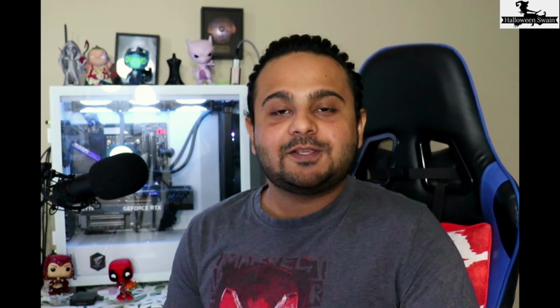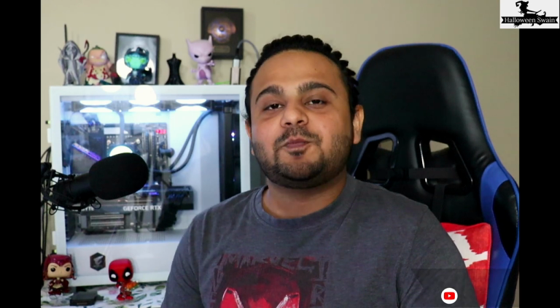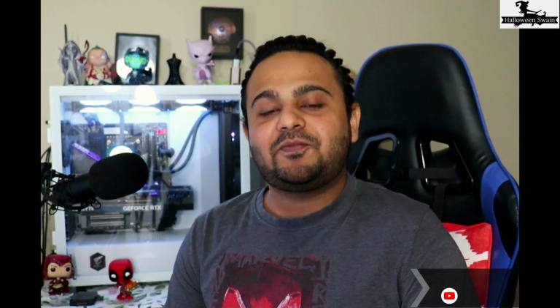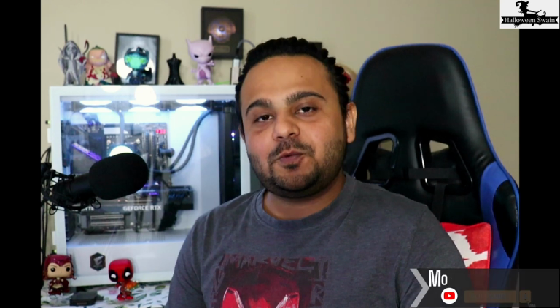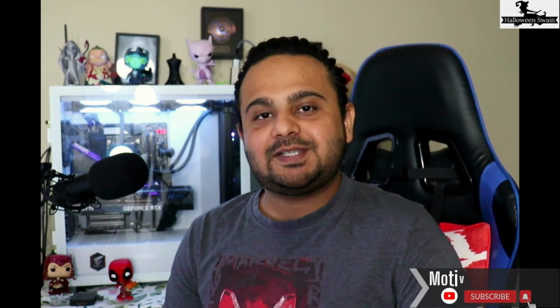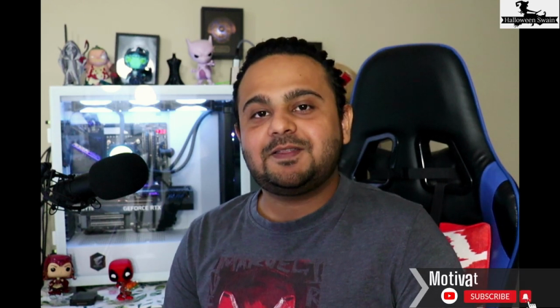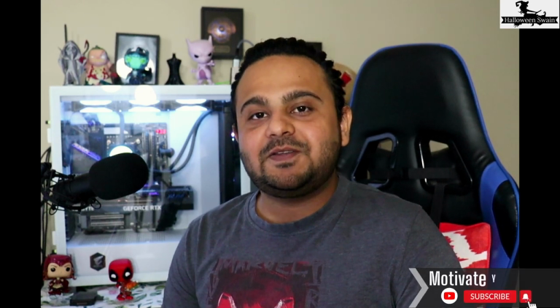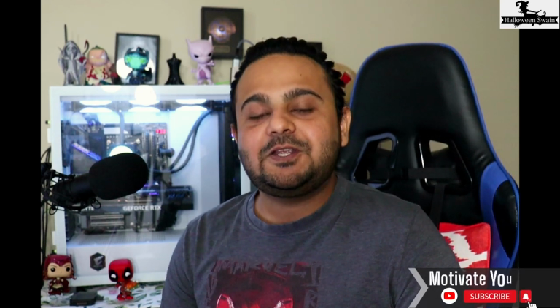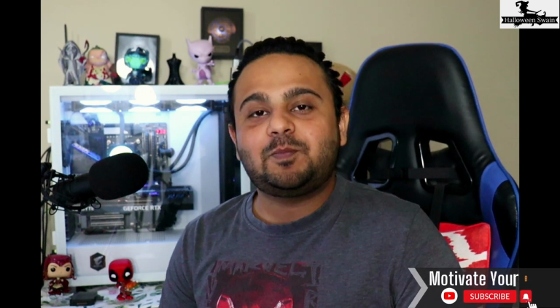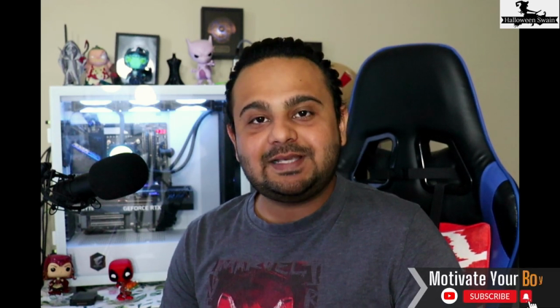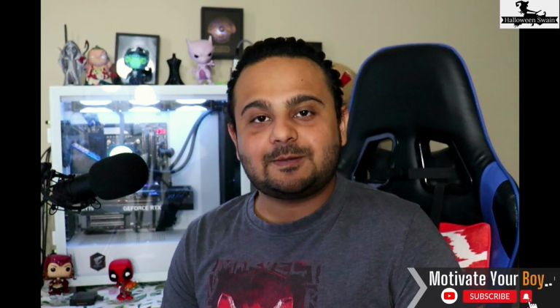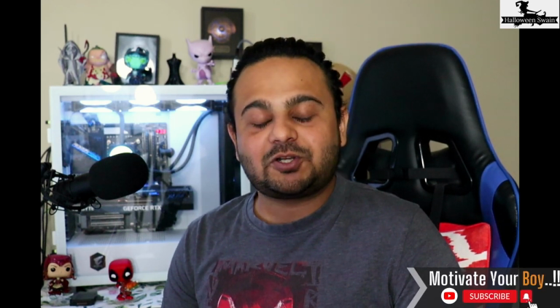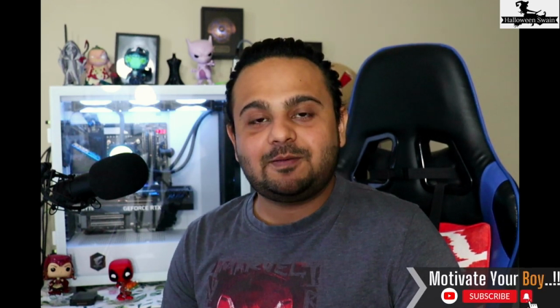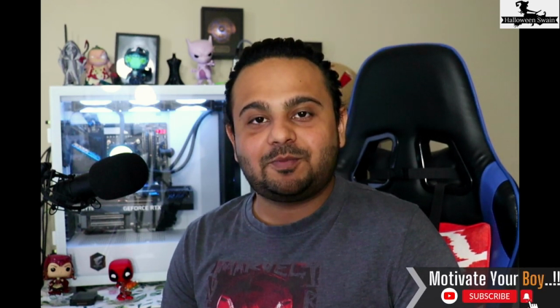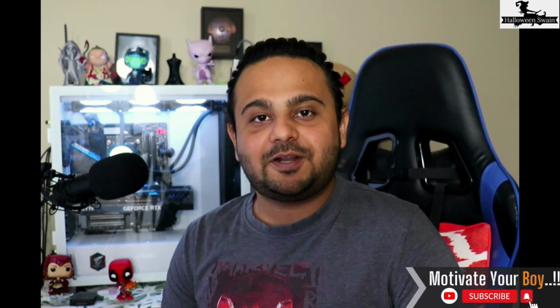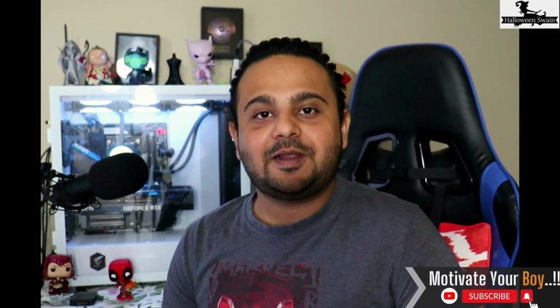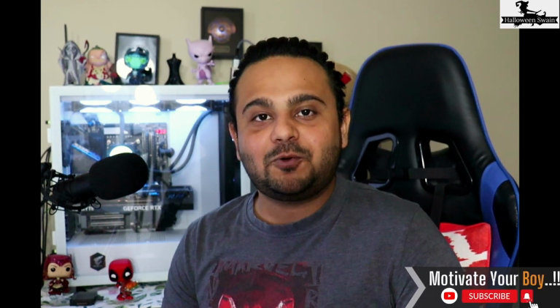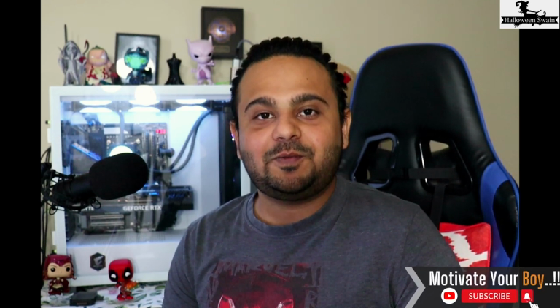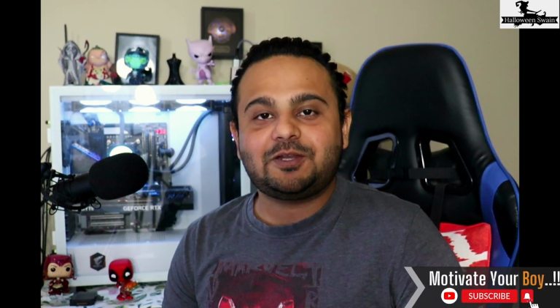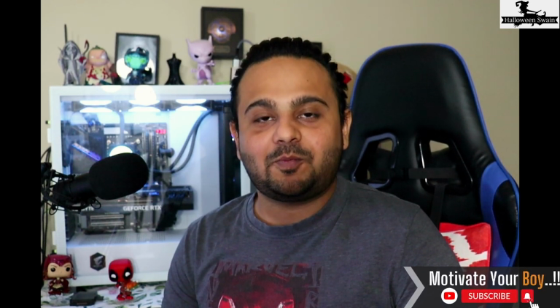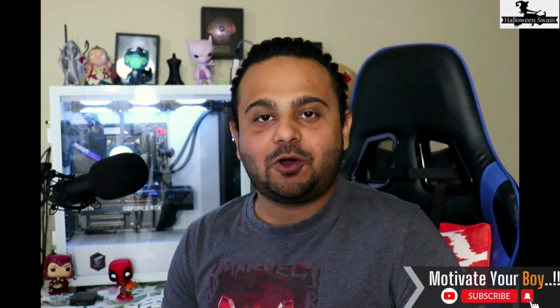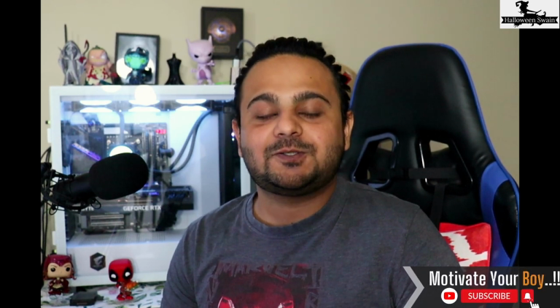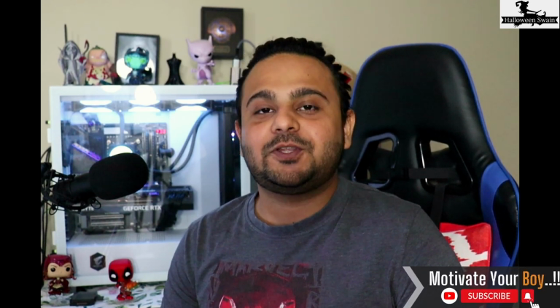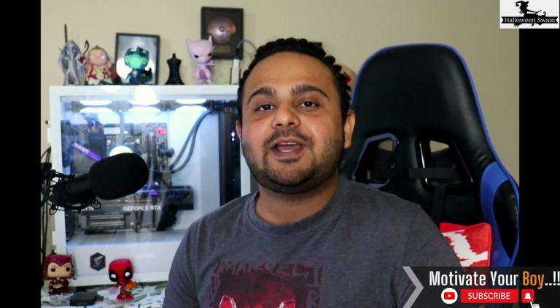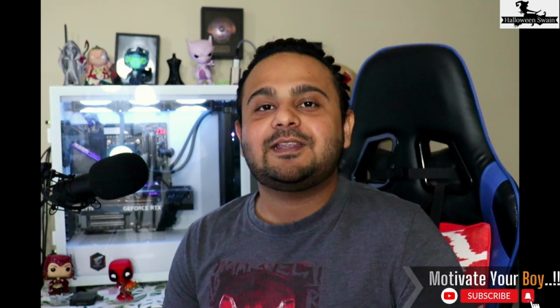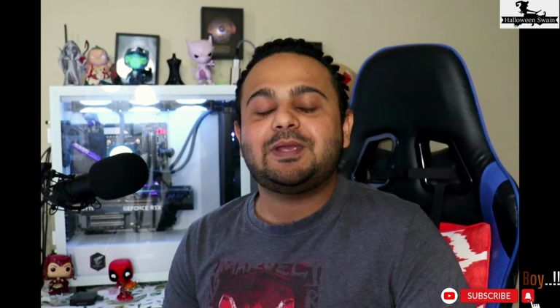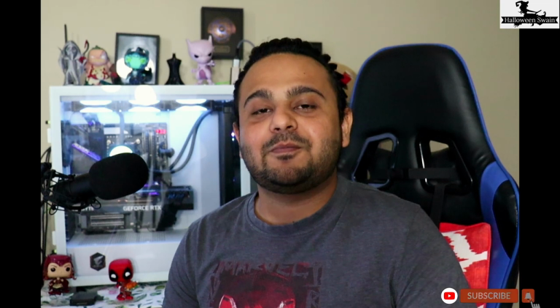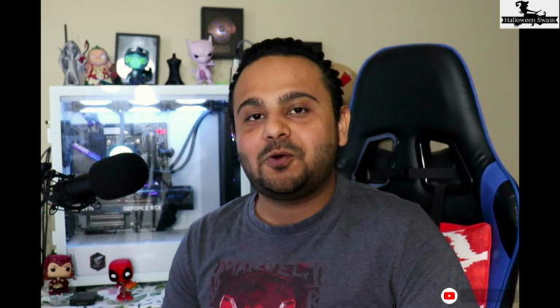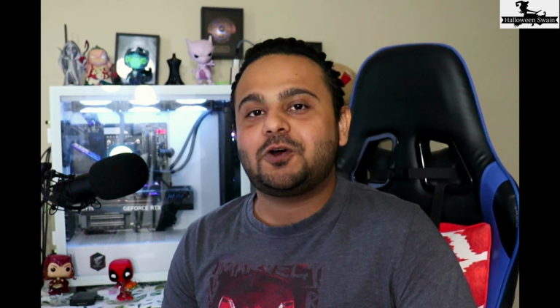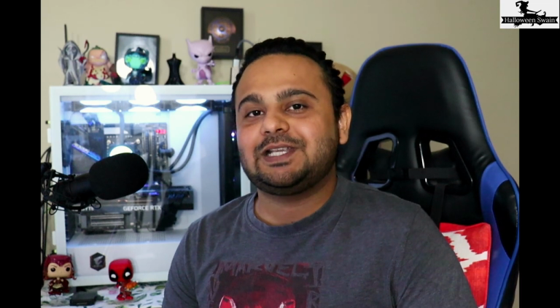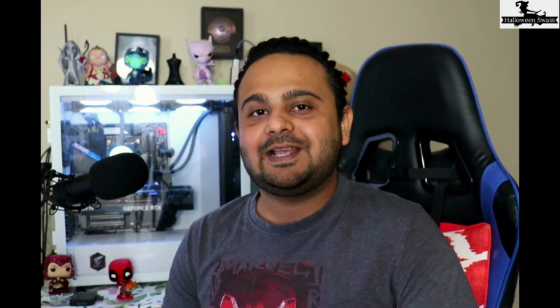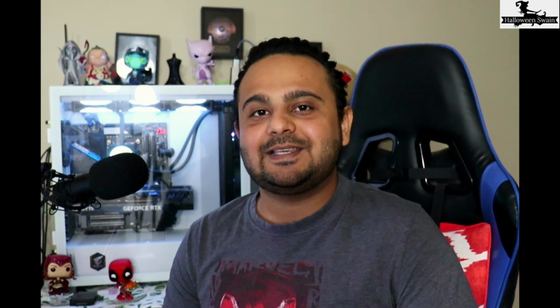Before we start the video, please subscribe and motivate me so that I can make more content like this.